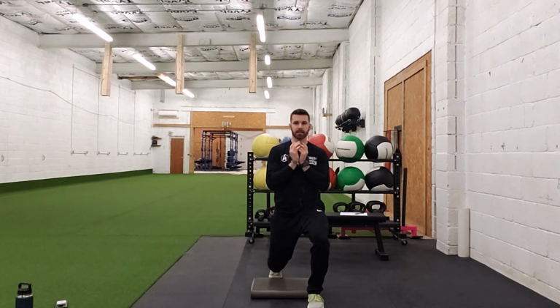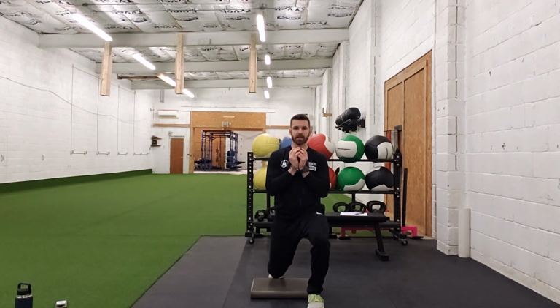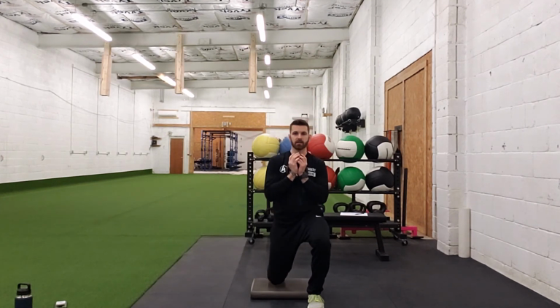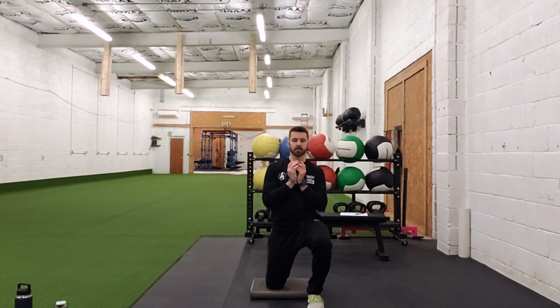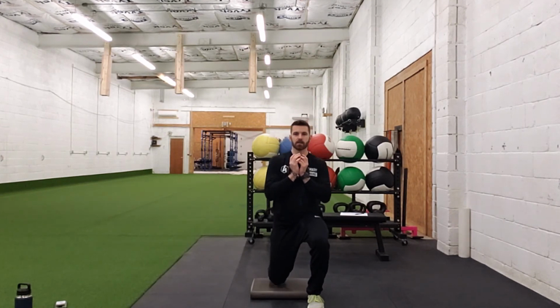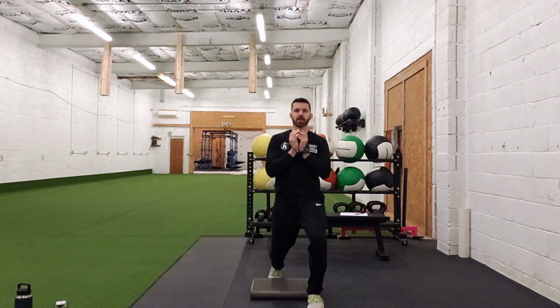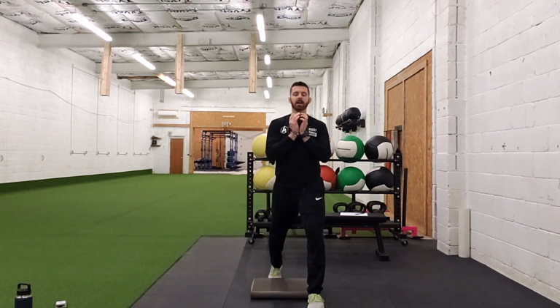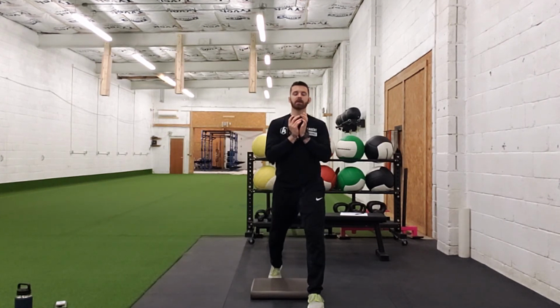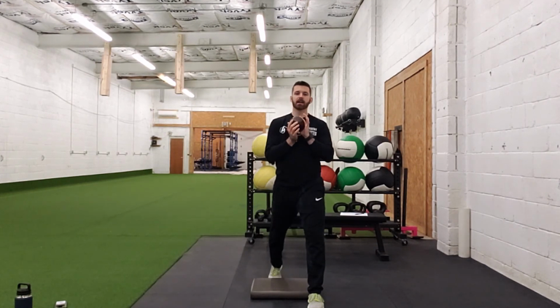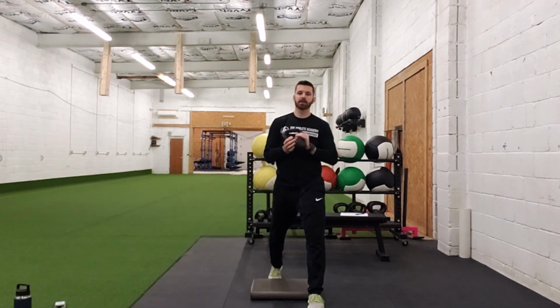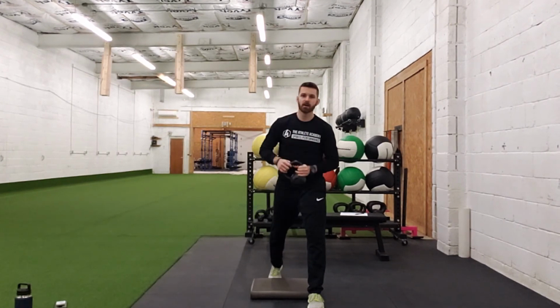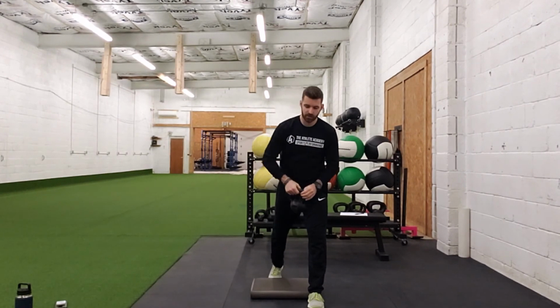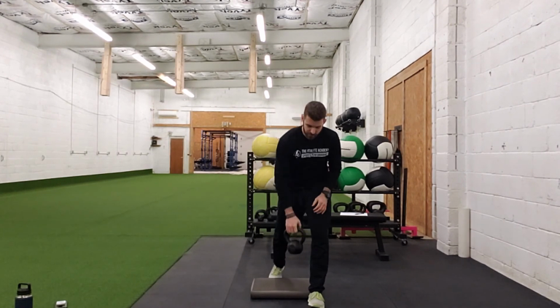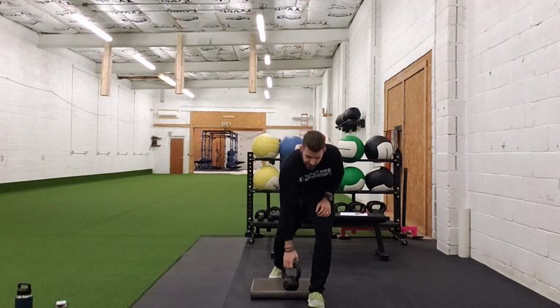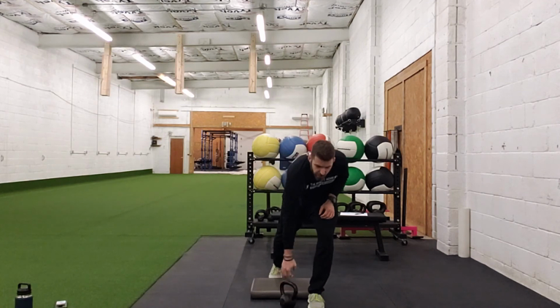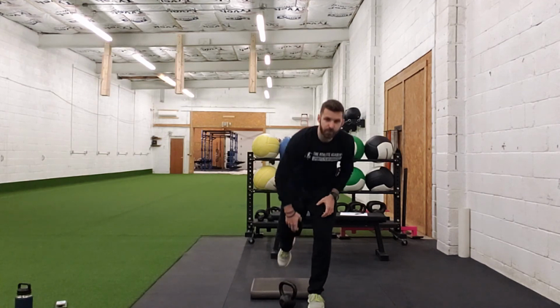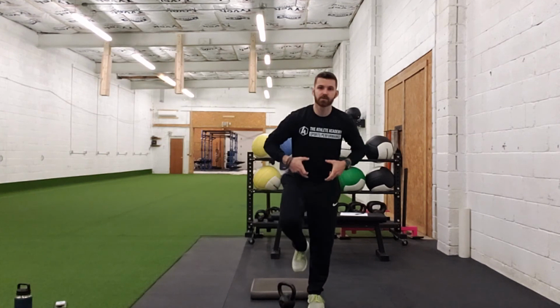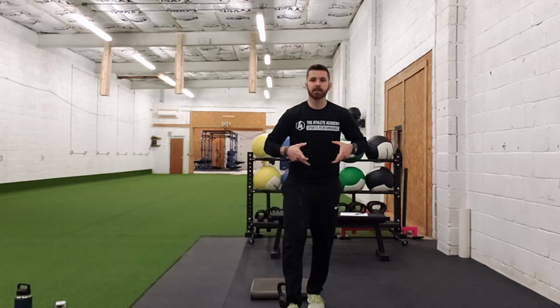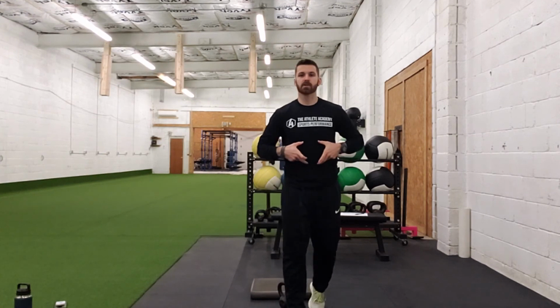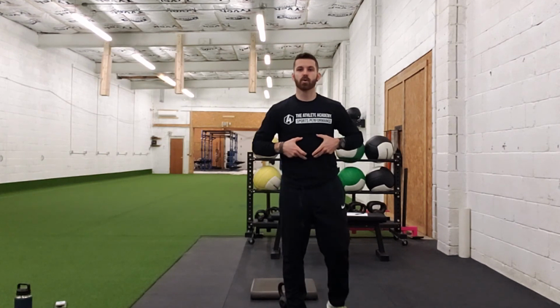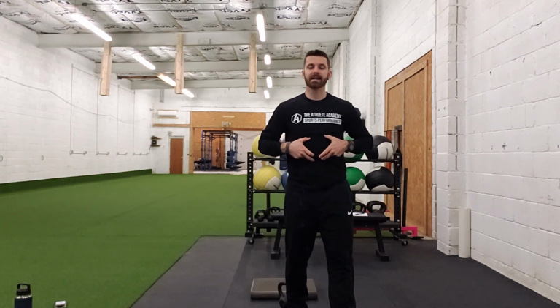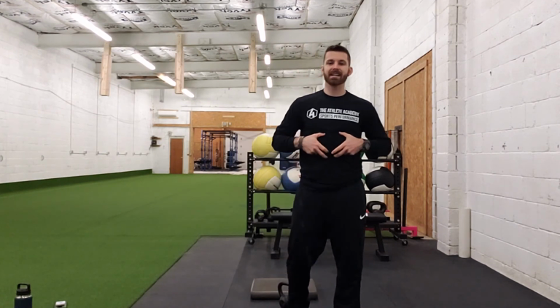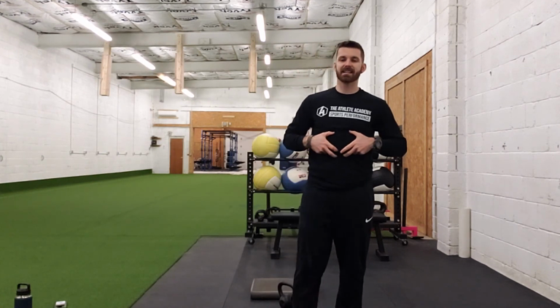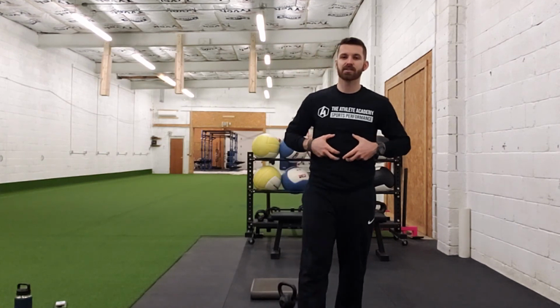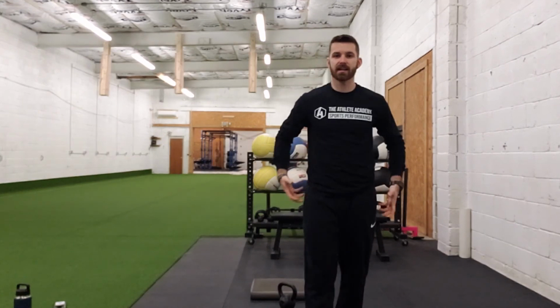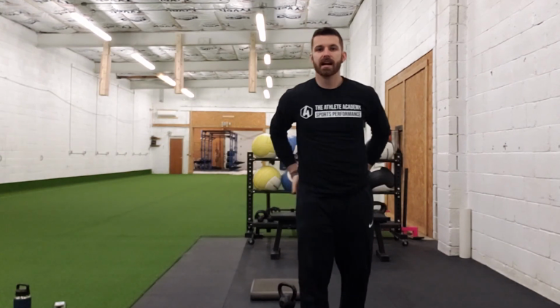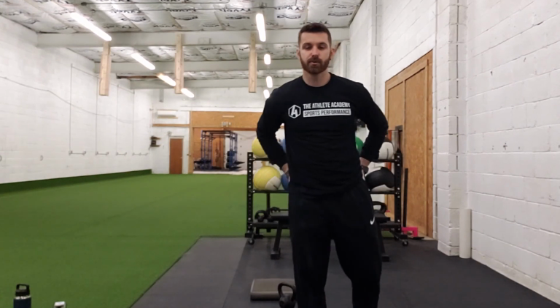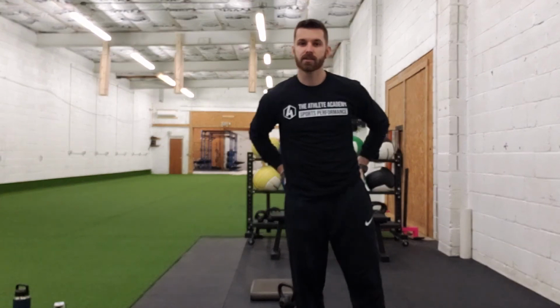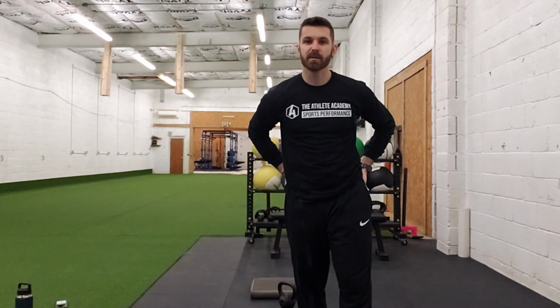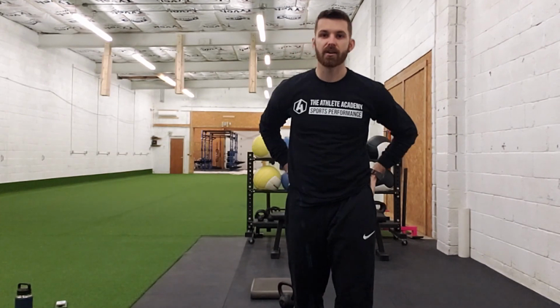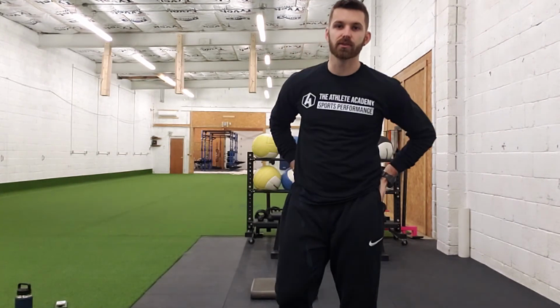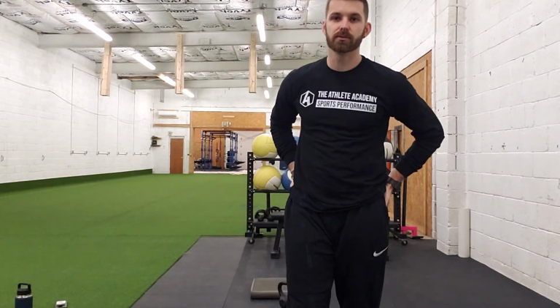Straight down, straight up. A couple of key coaching cues here: focus on keeping your core engaged as tight as you can and squeezing those big powerful glutes.